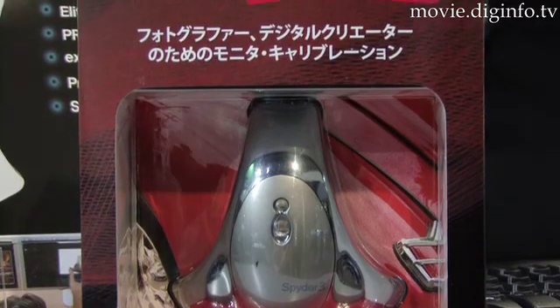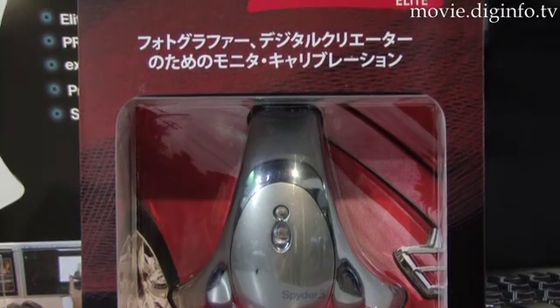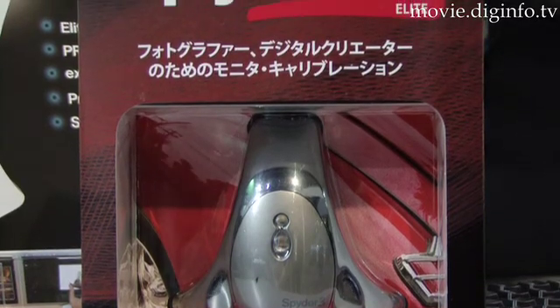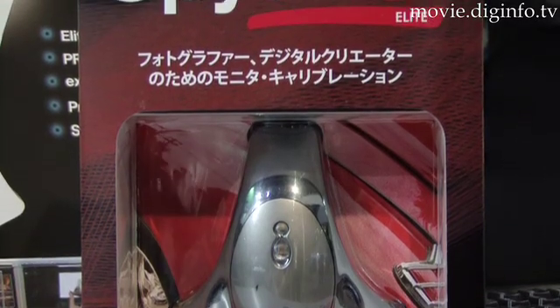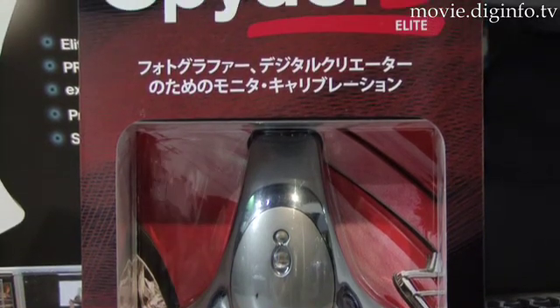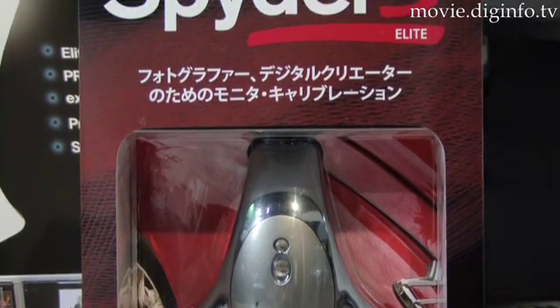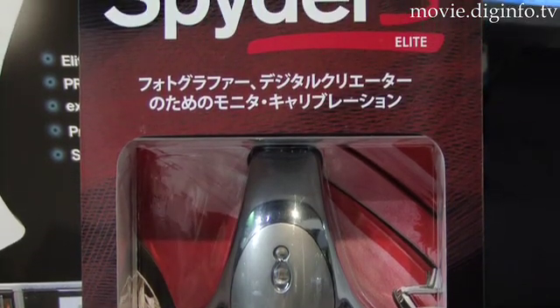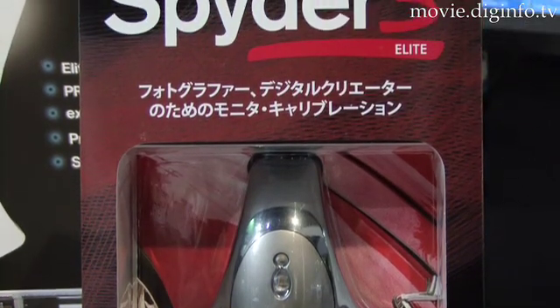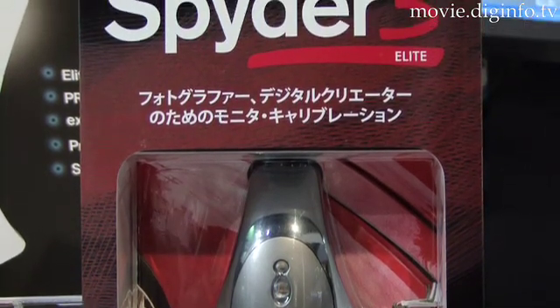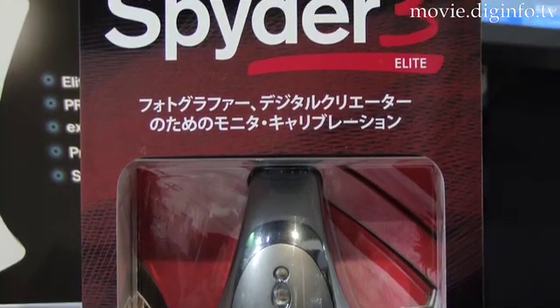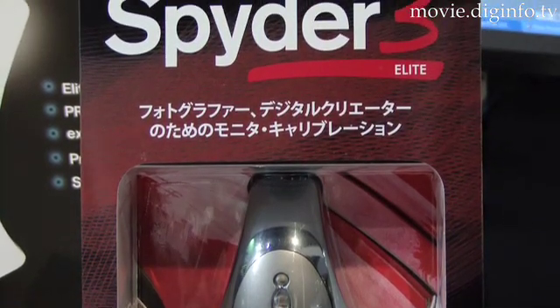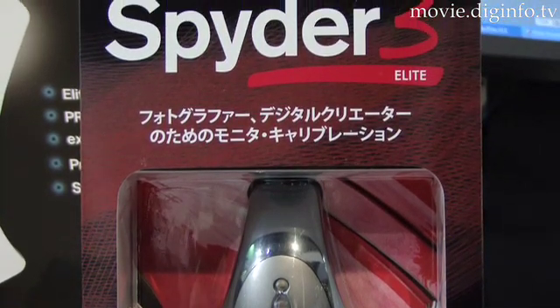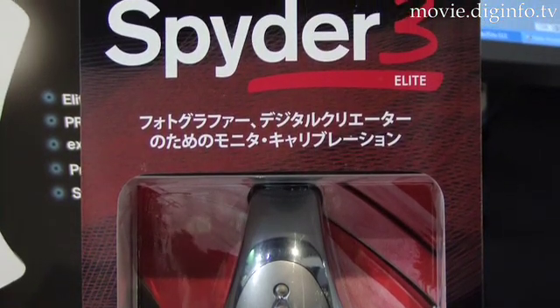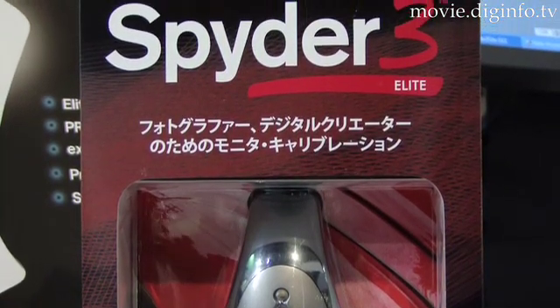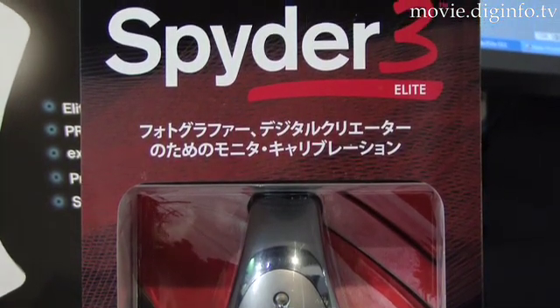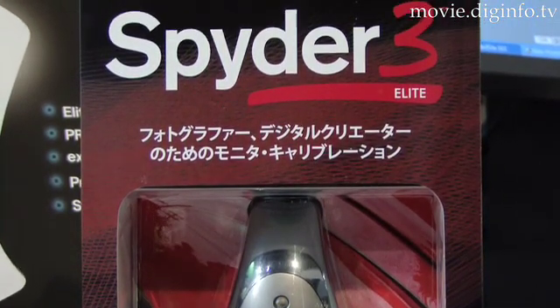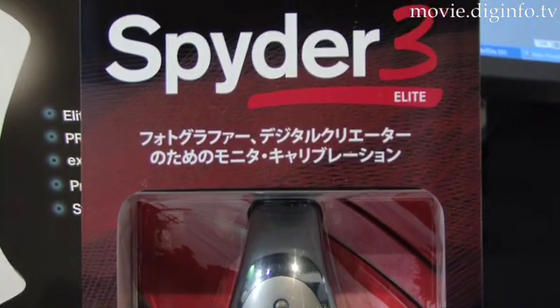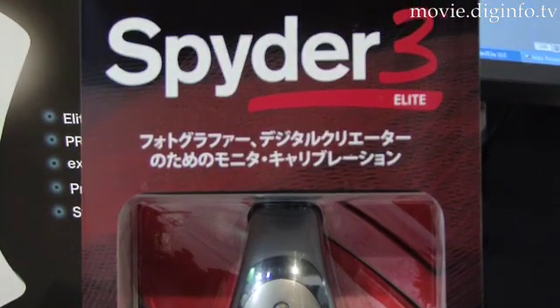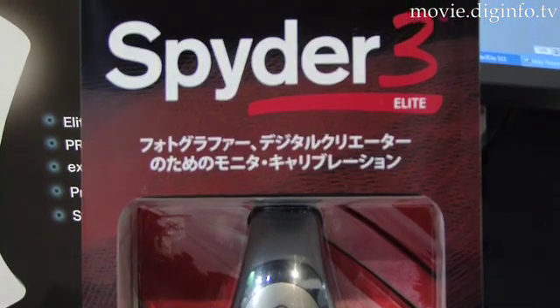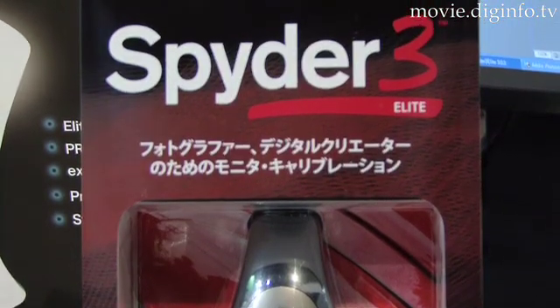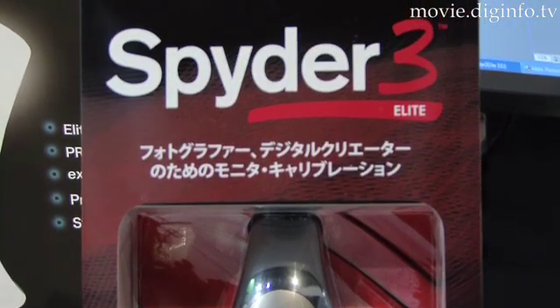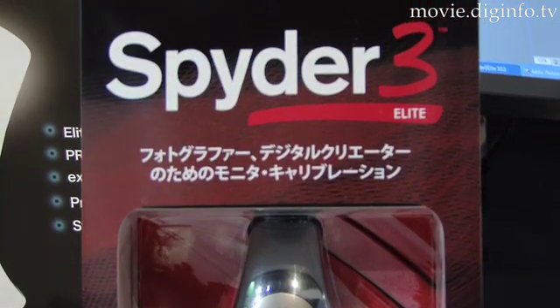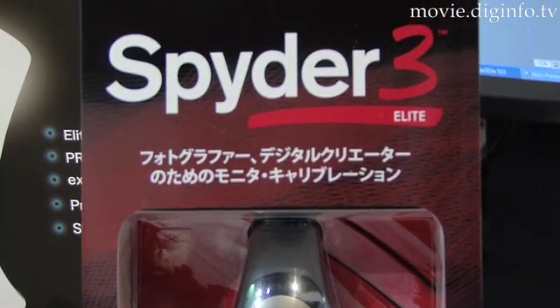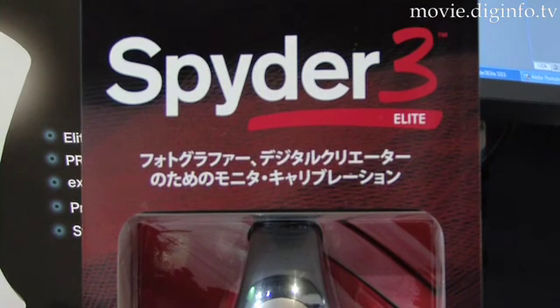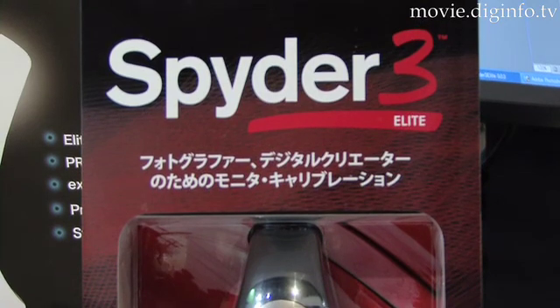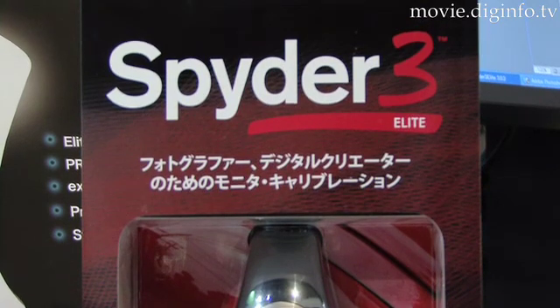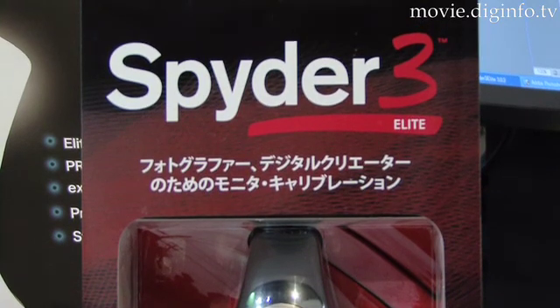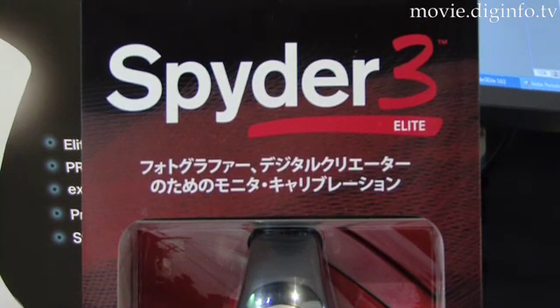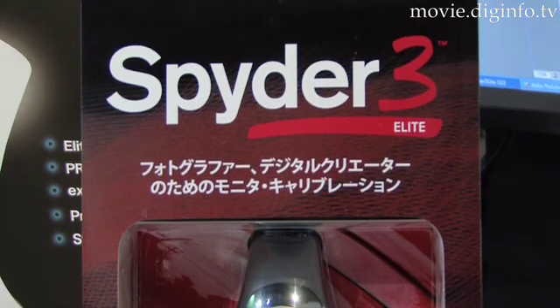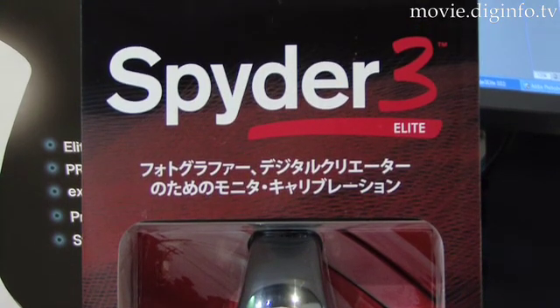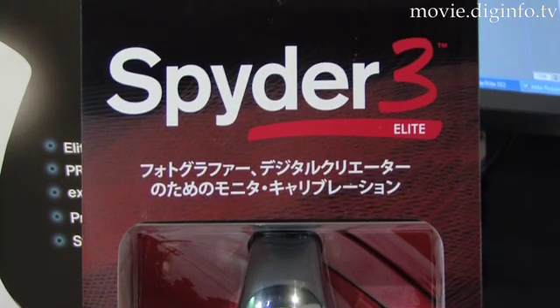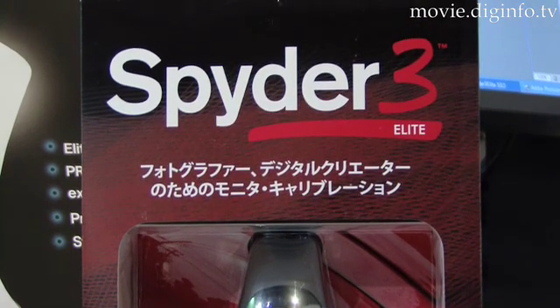The new system is both software-based and hardware-based to provide more precise and faster color calibration.